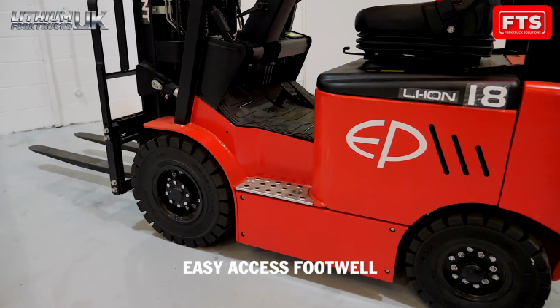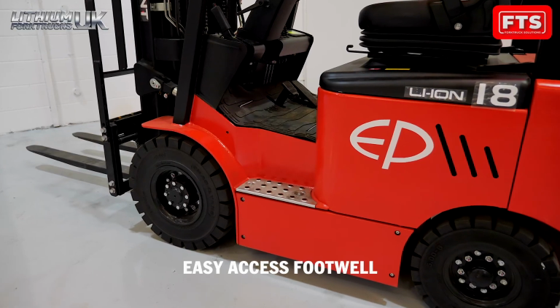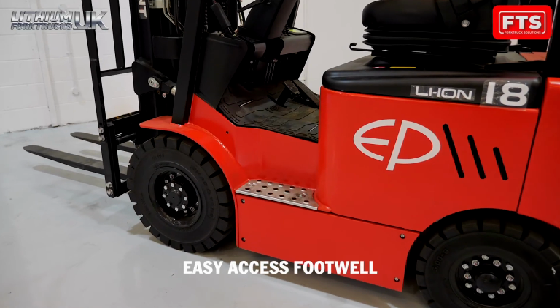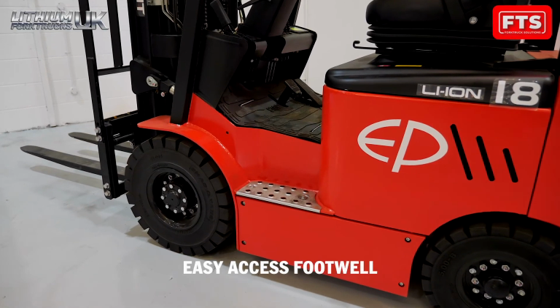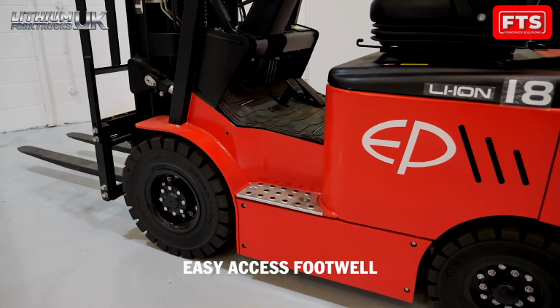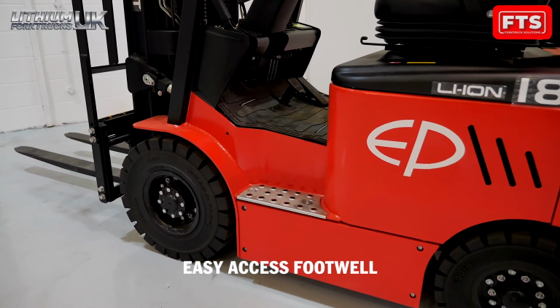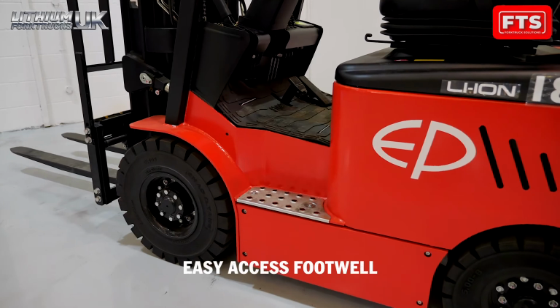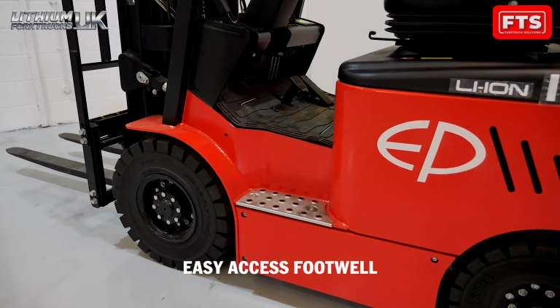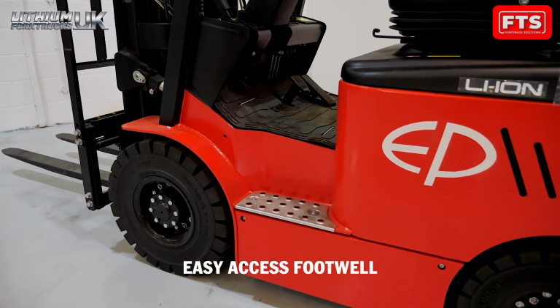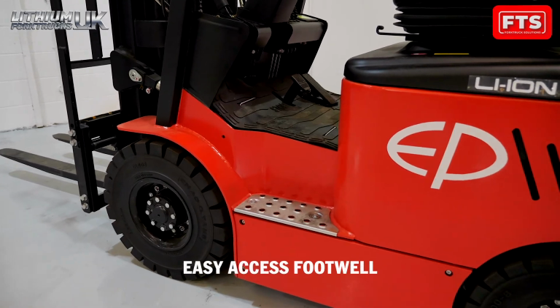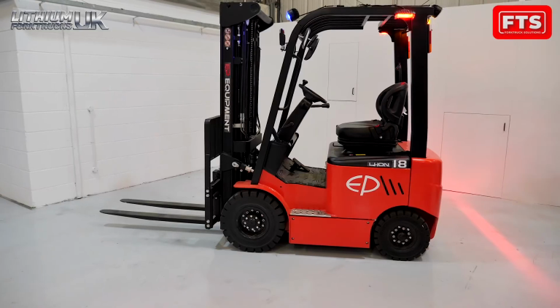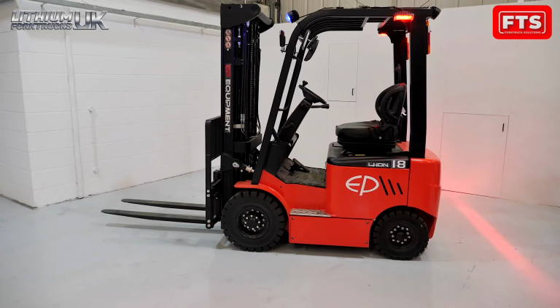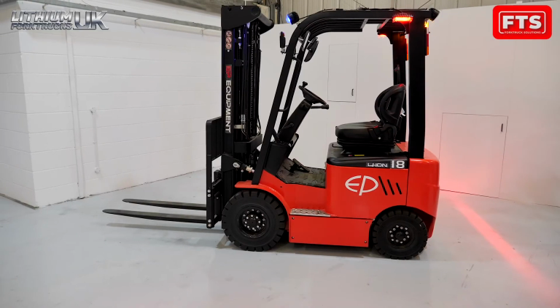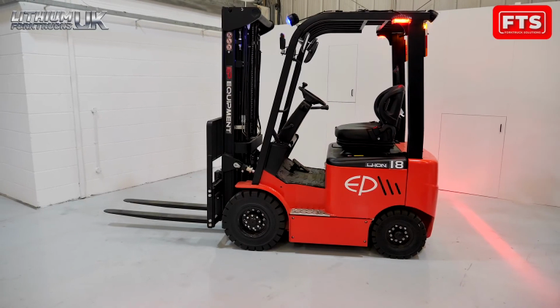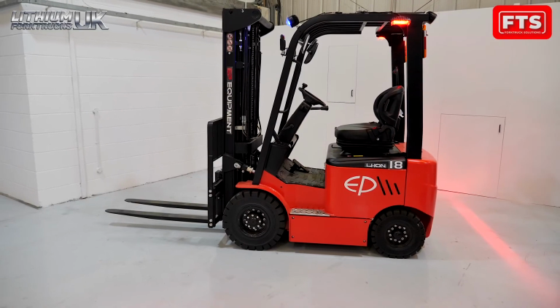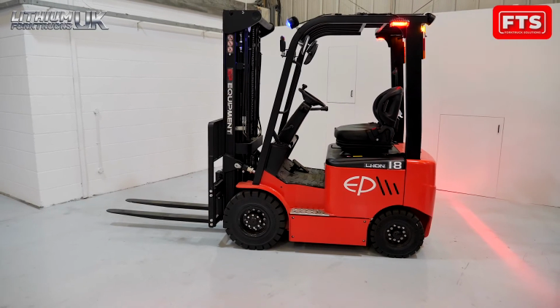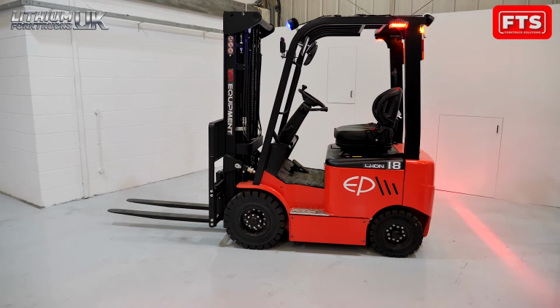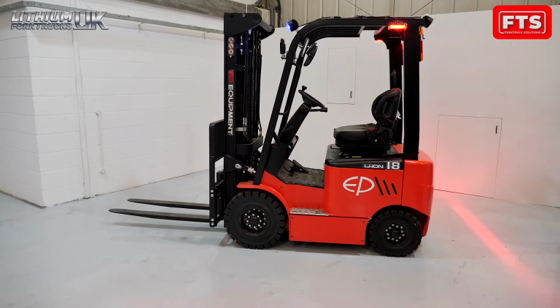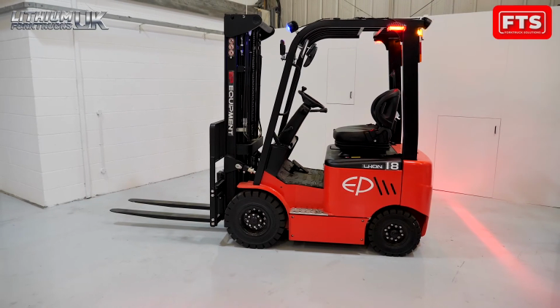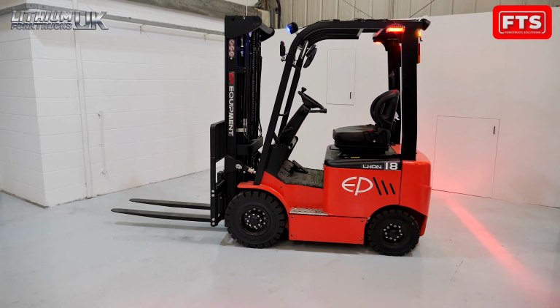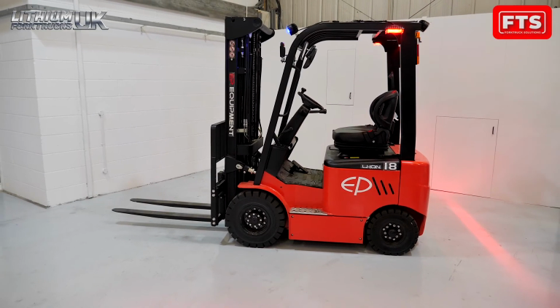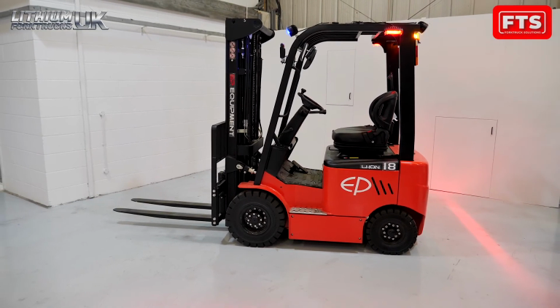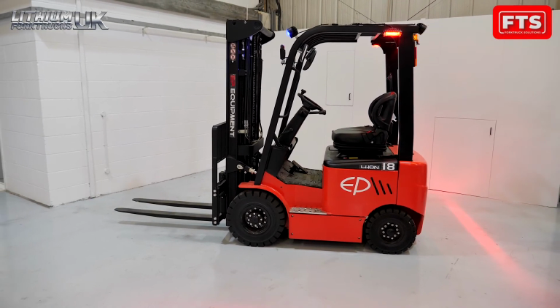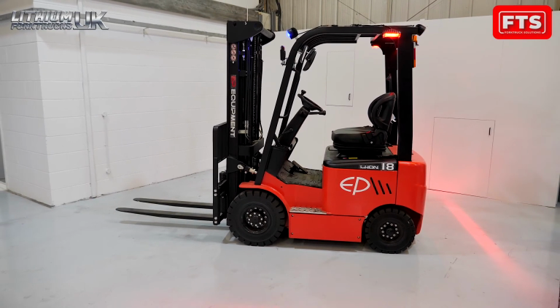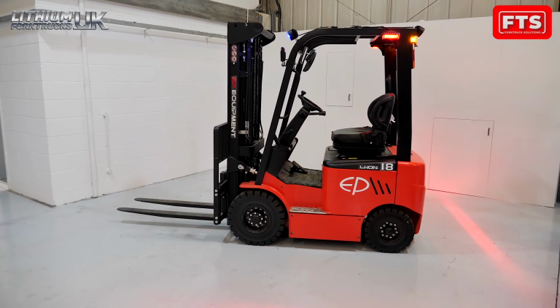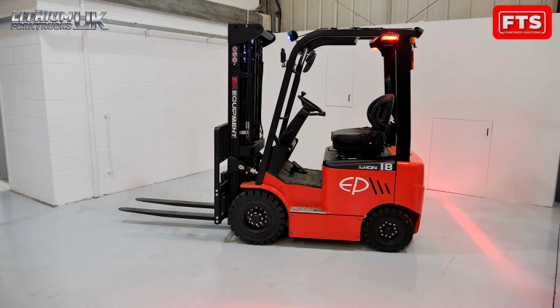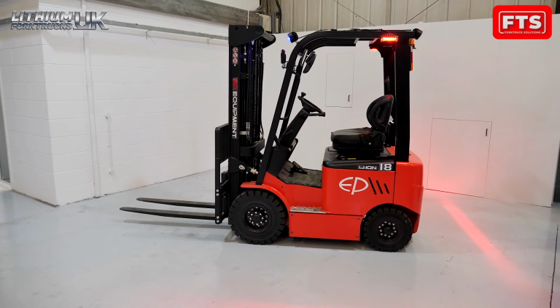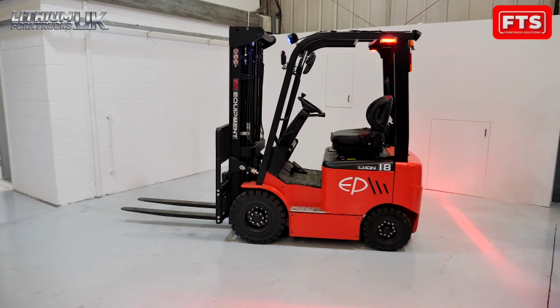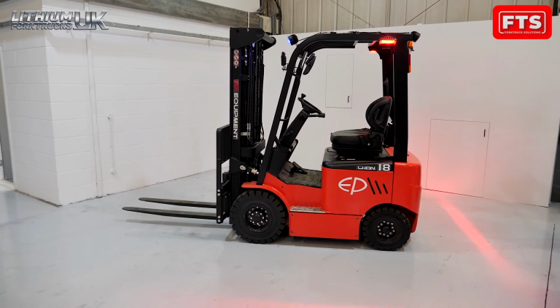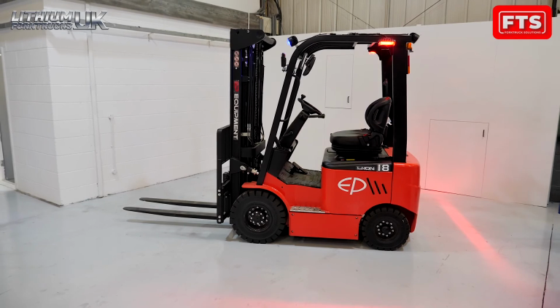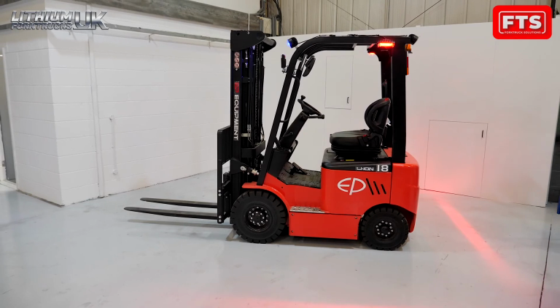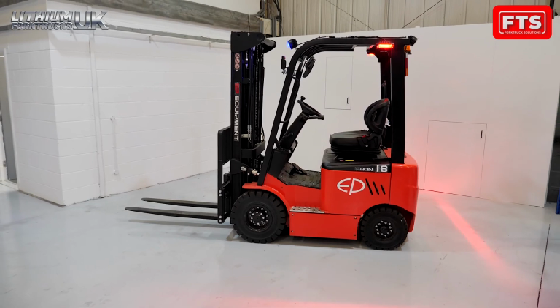Join the clean air revolution — let us help you cut carbon emissions without compromising power or performance.